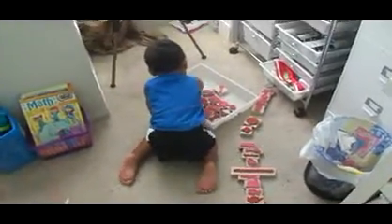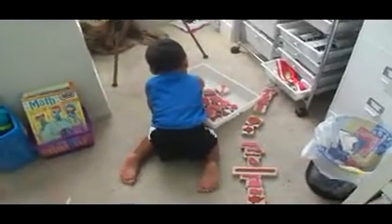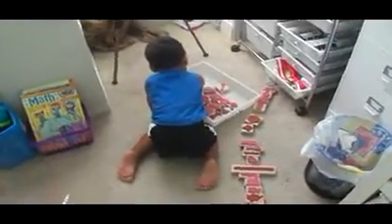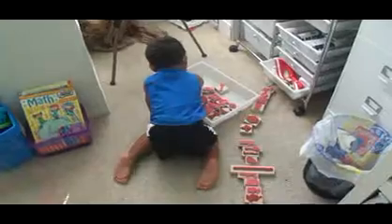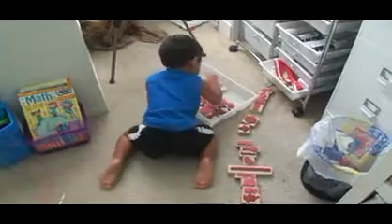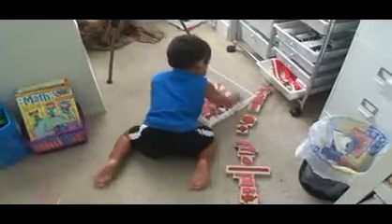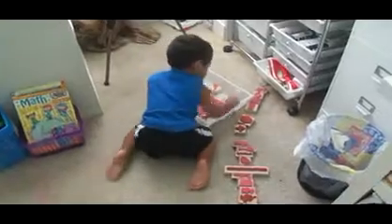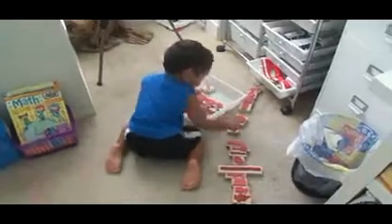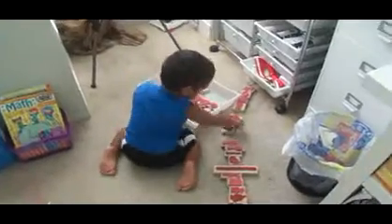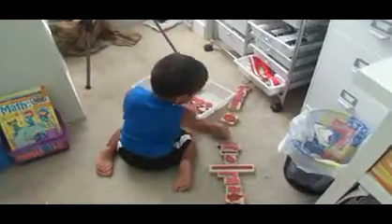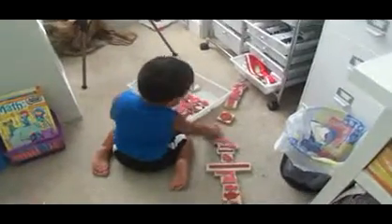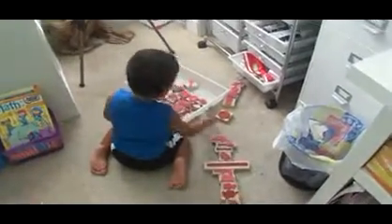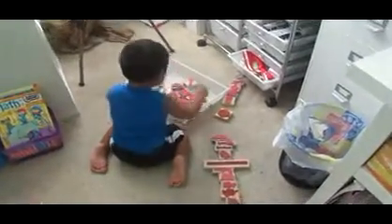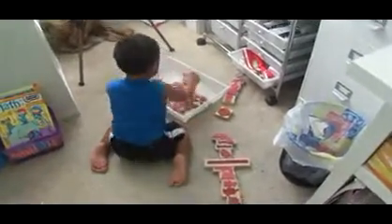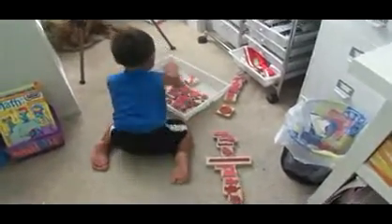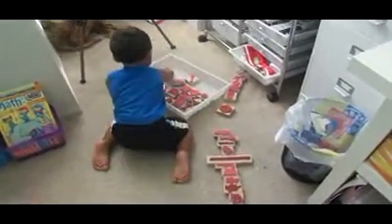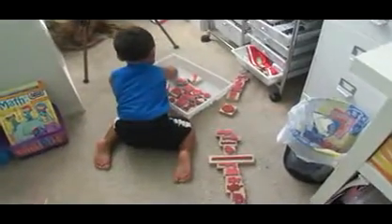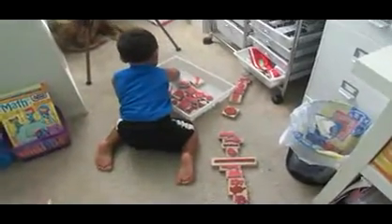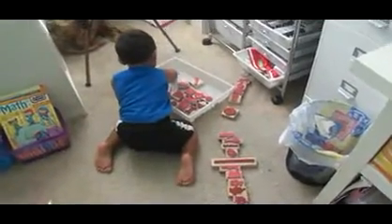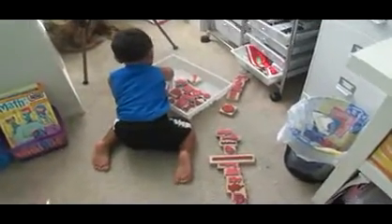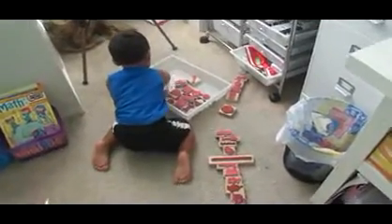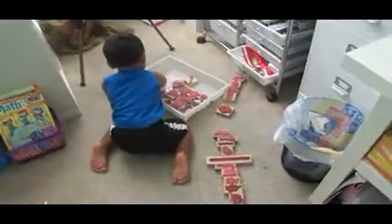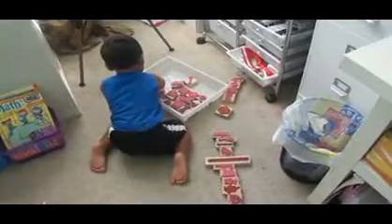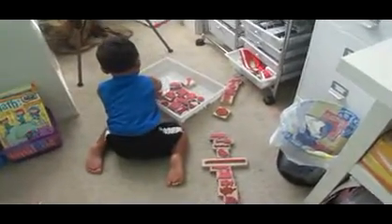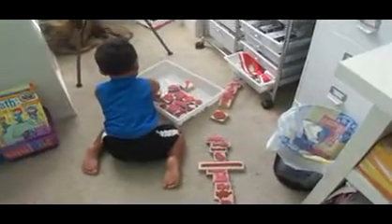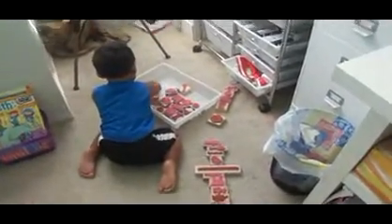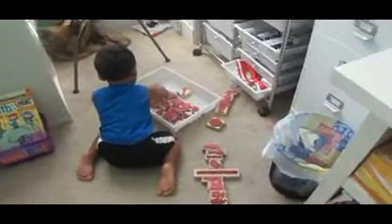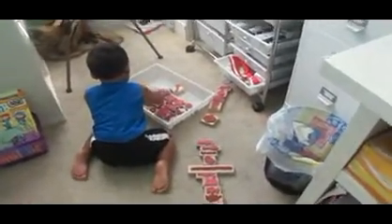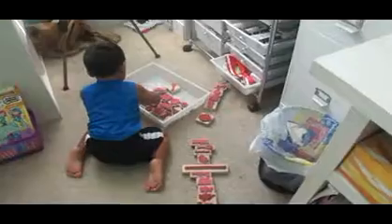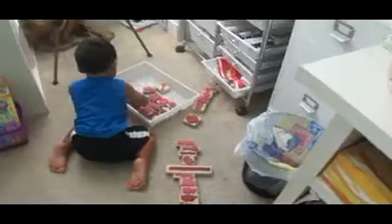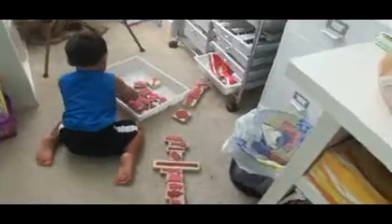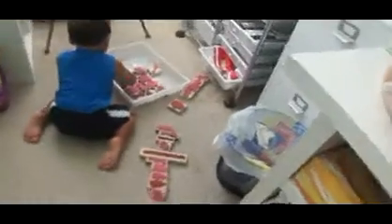This is where we spend our days. I thought I'd give you an update on how big Gio is and how much he talks.